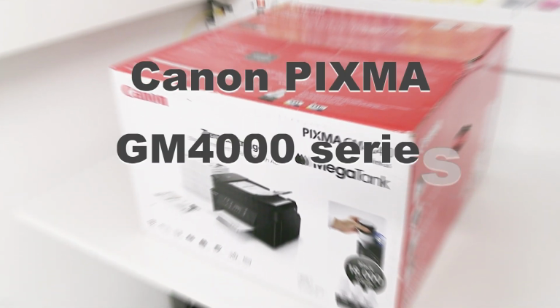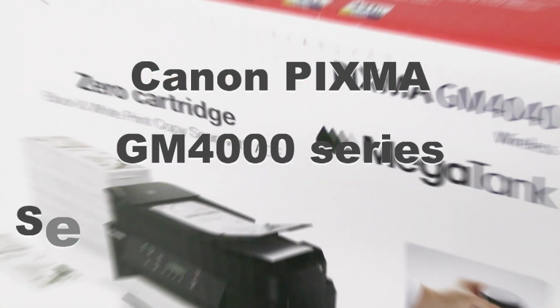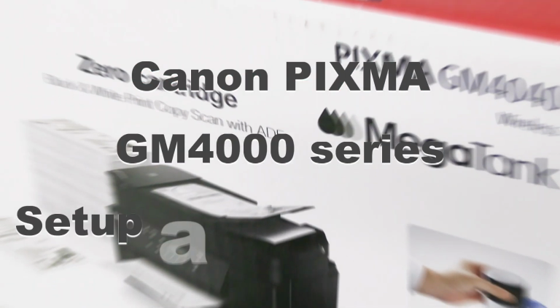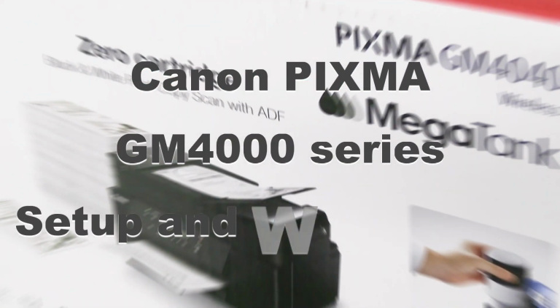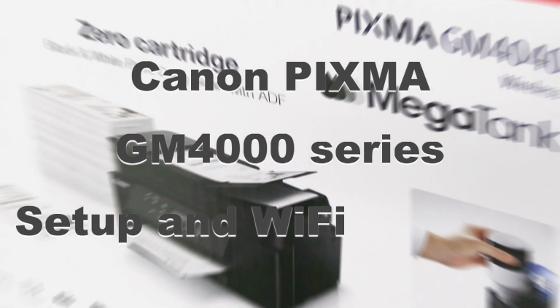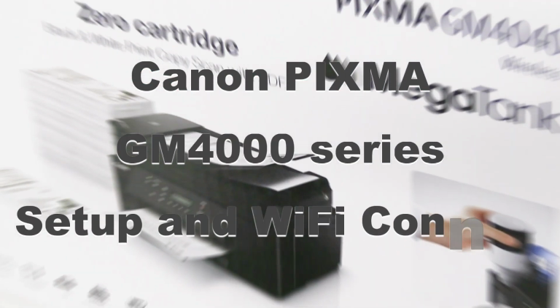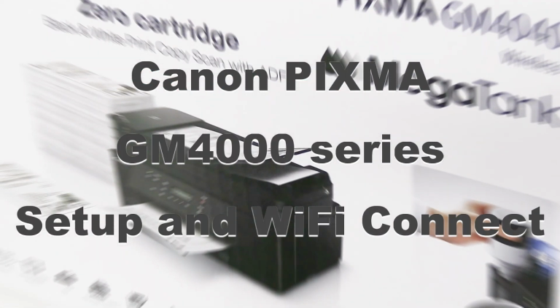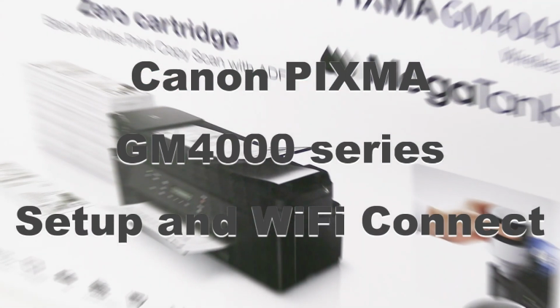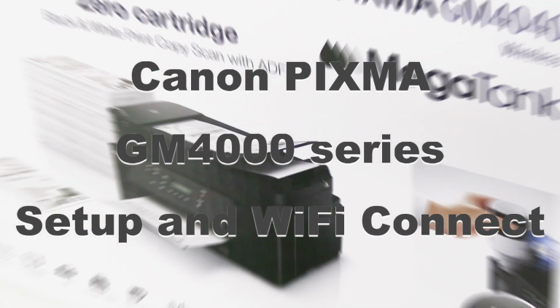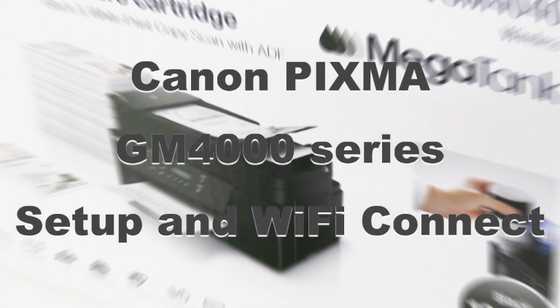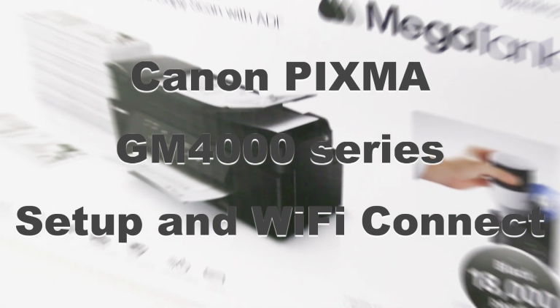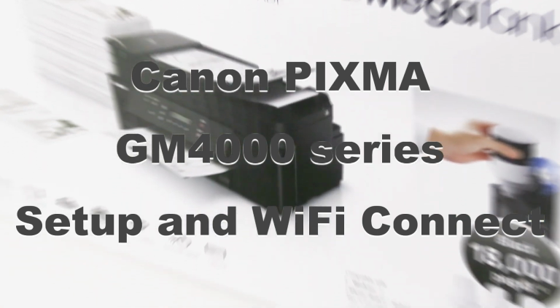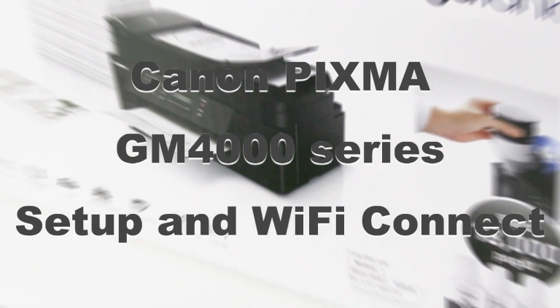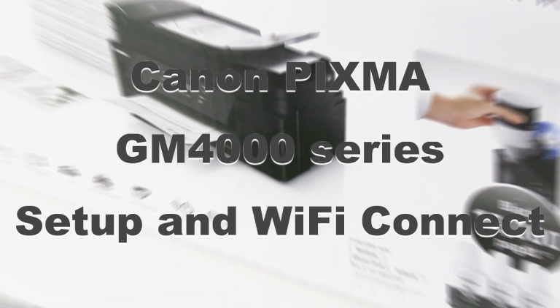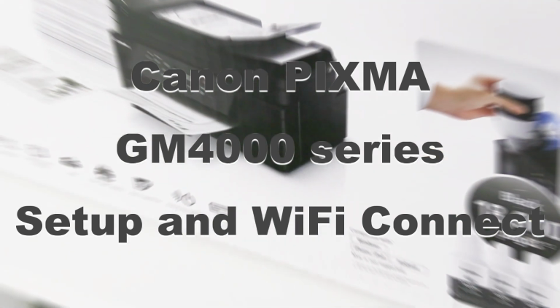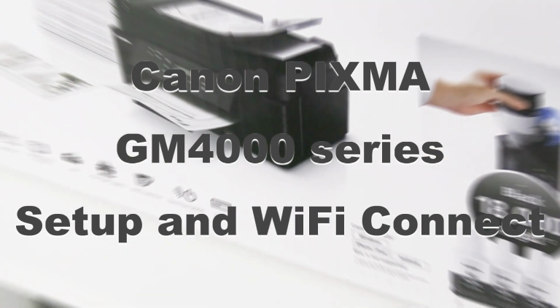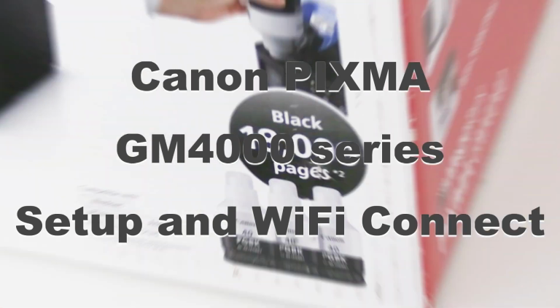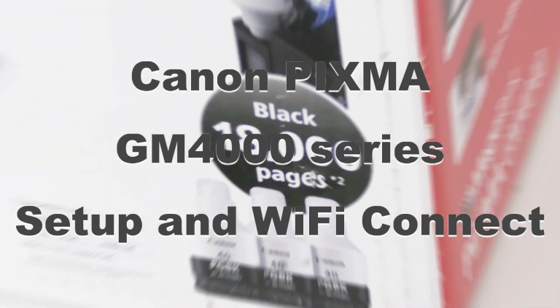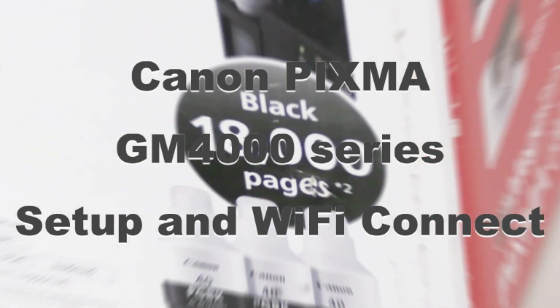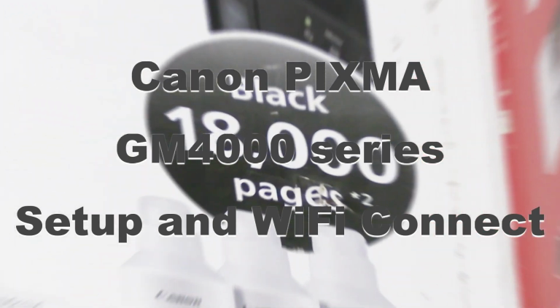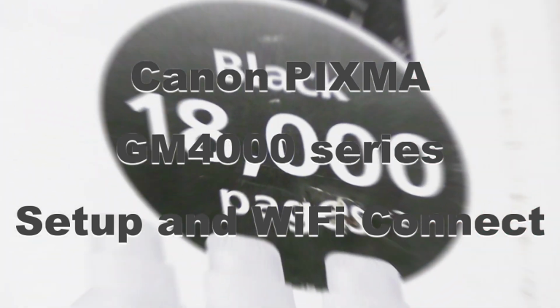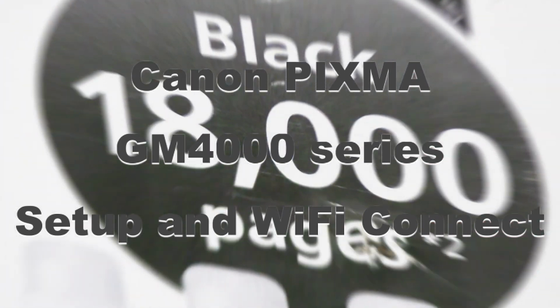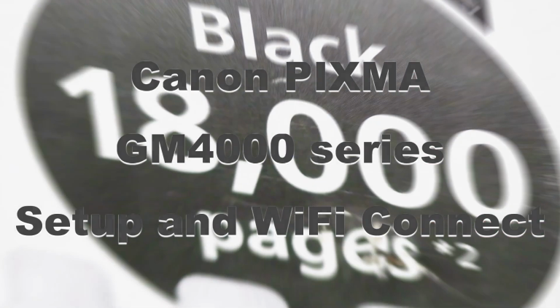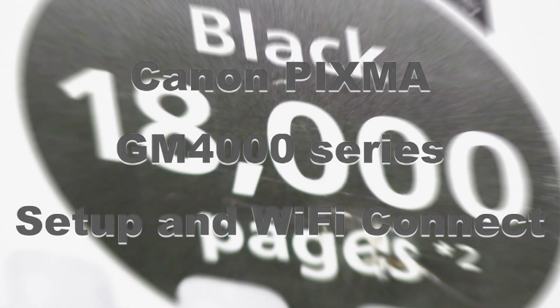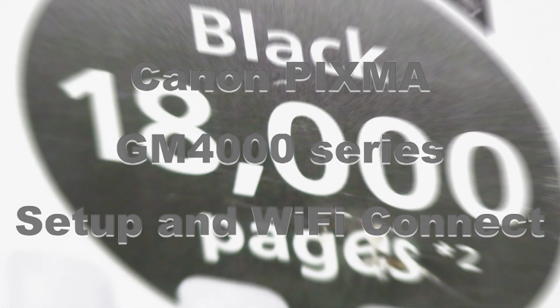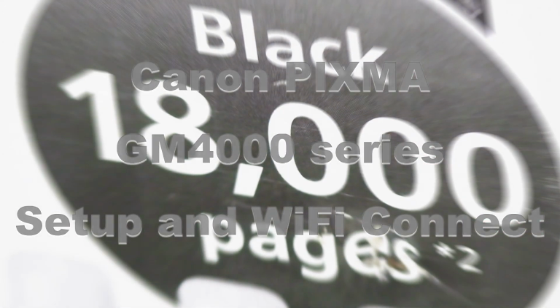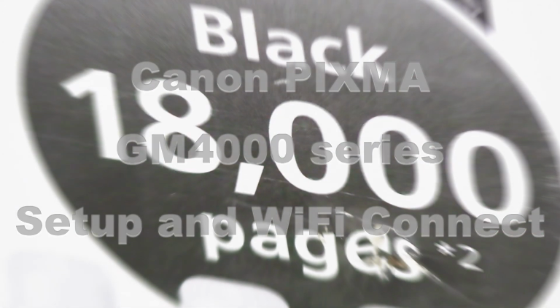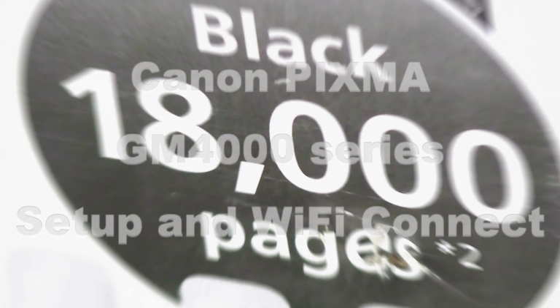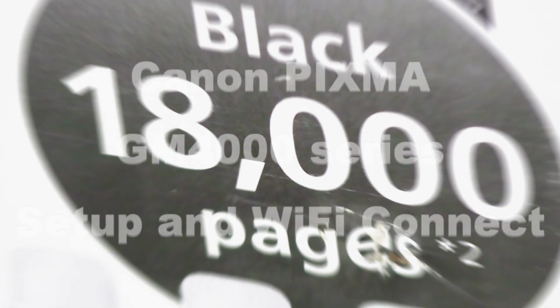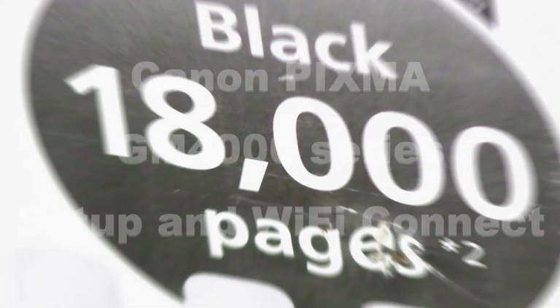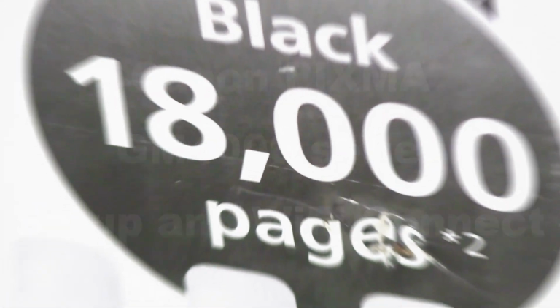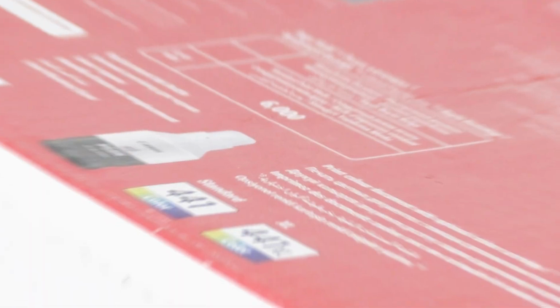Hello! In this video I will set up the printer and connect to Wi-Fi.